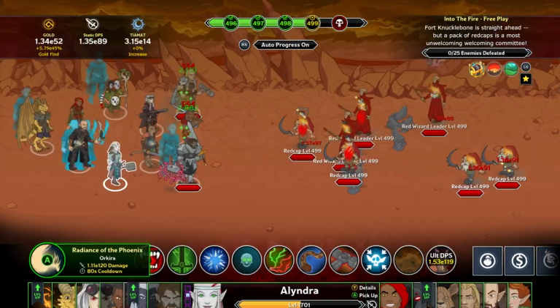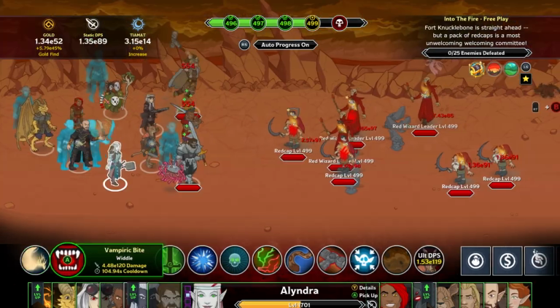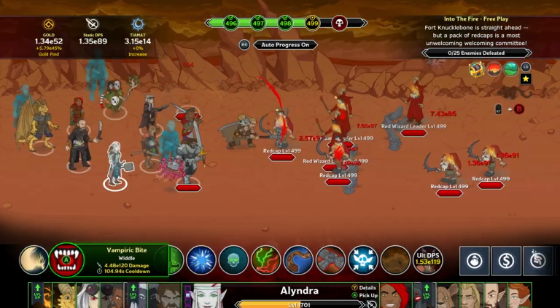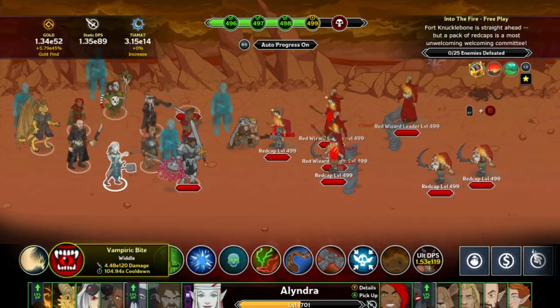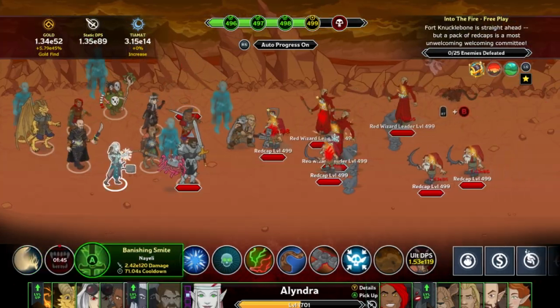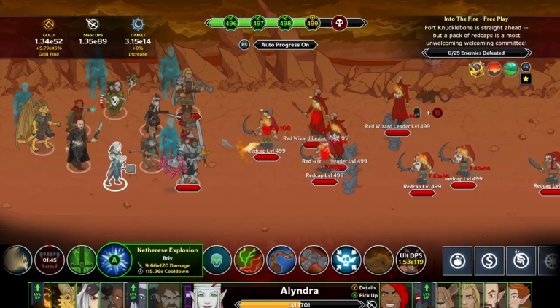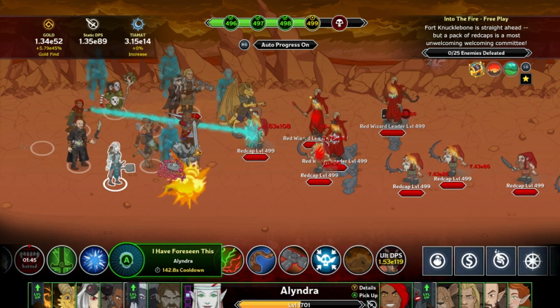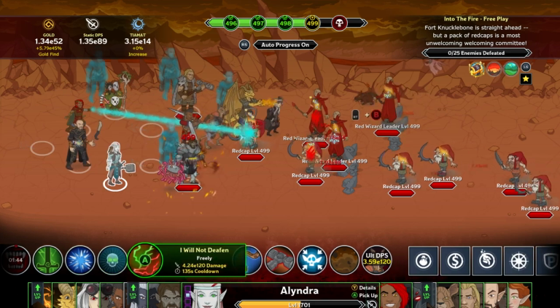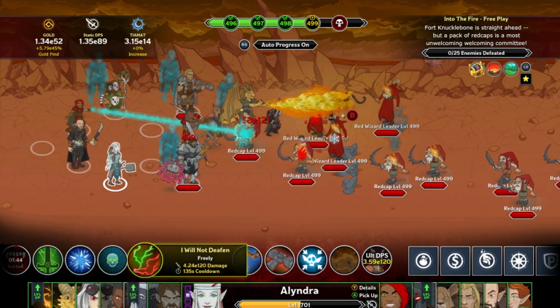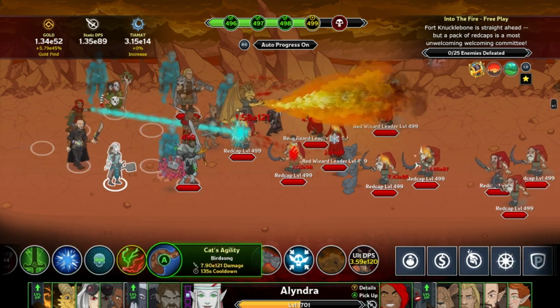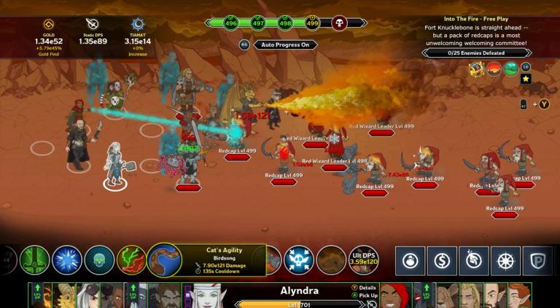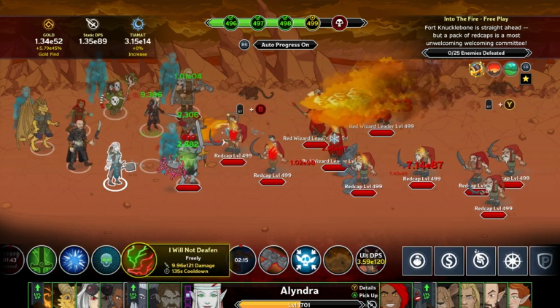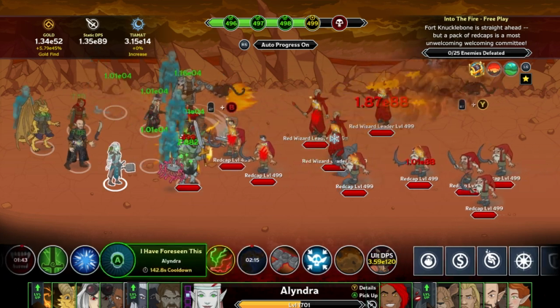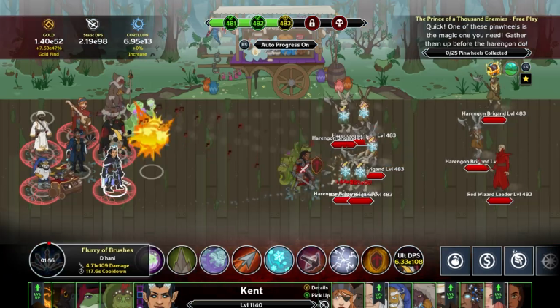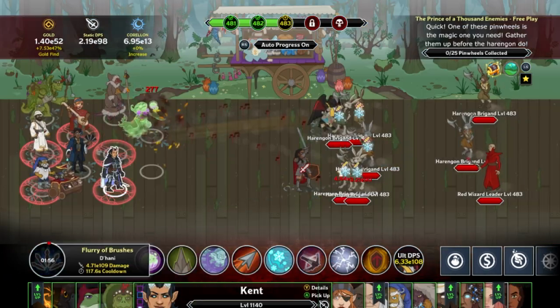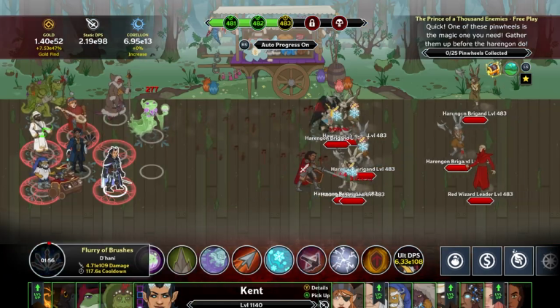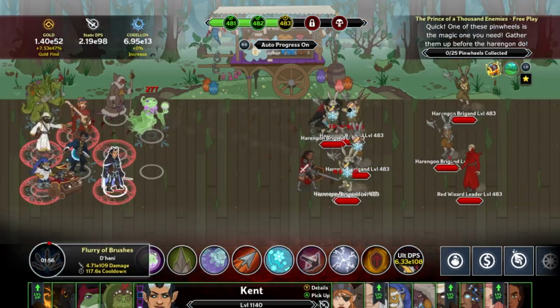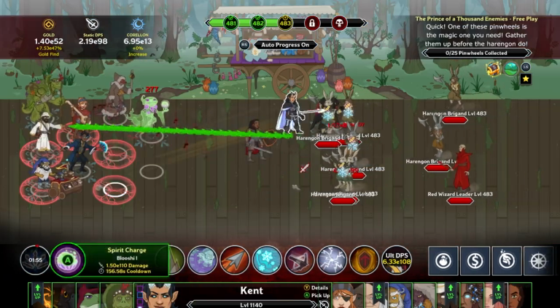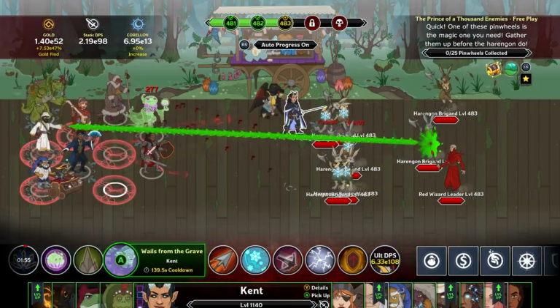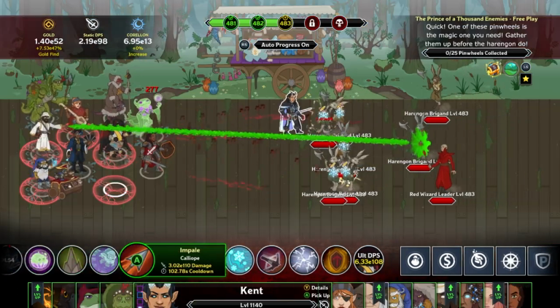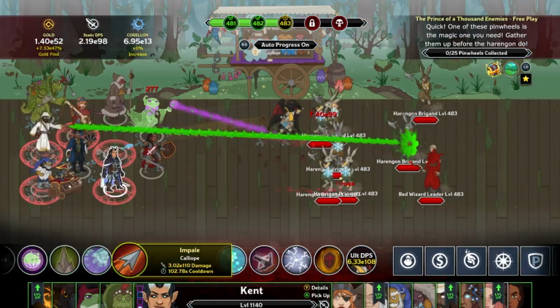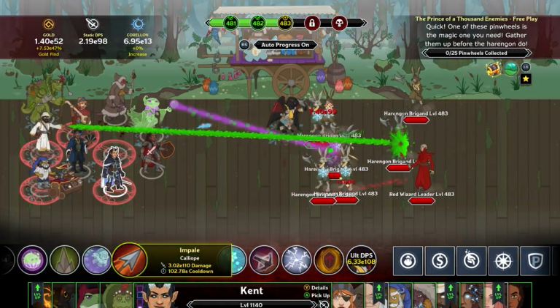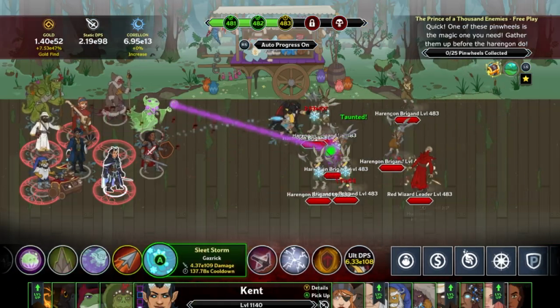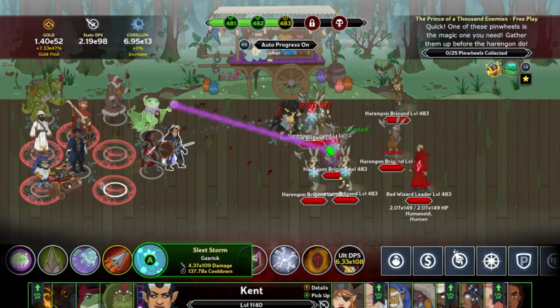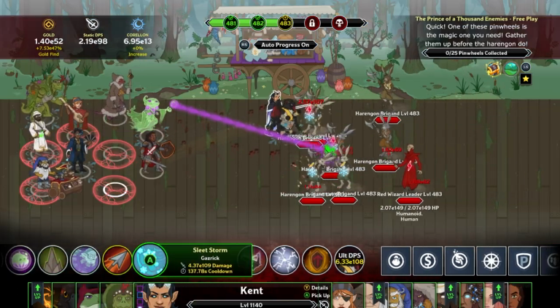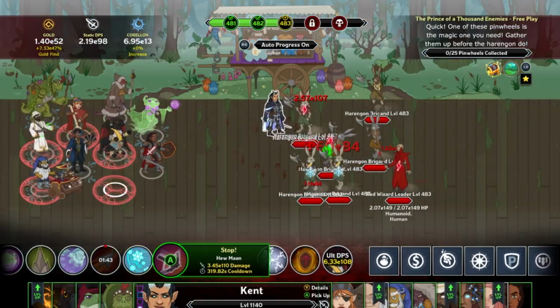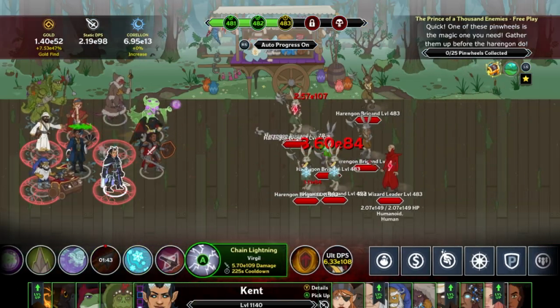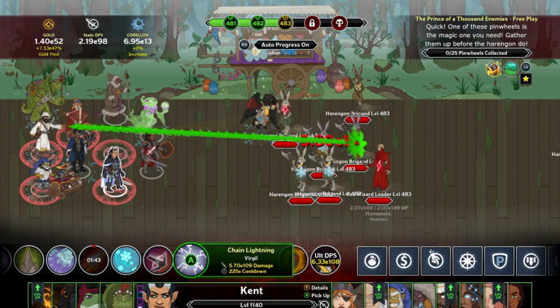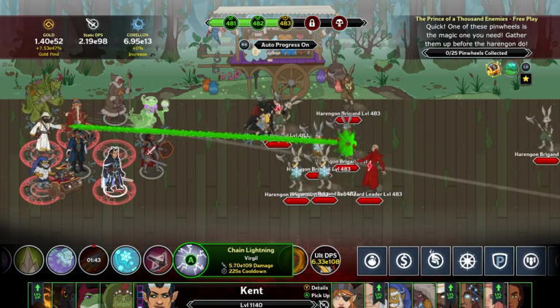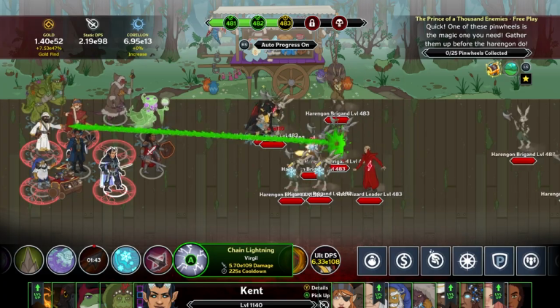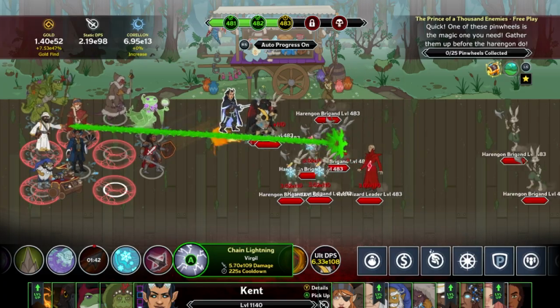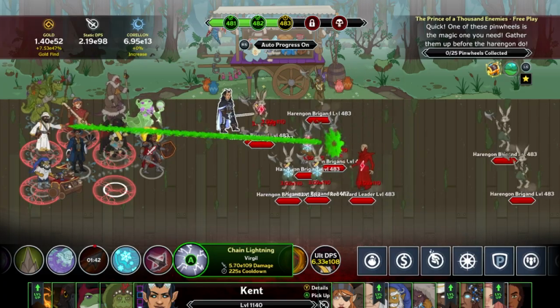The Red Wizard Emergence event ends on April 7th, so you have until then to help defeat as many of these nefarious spellcasters as possible.